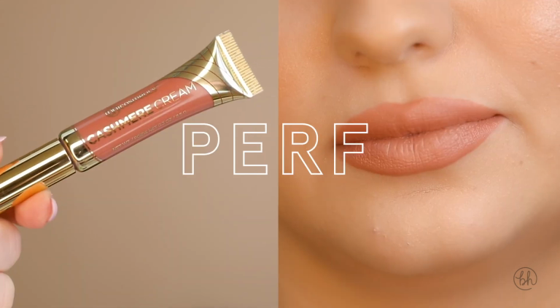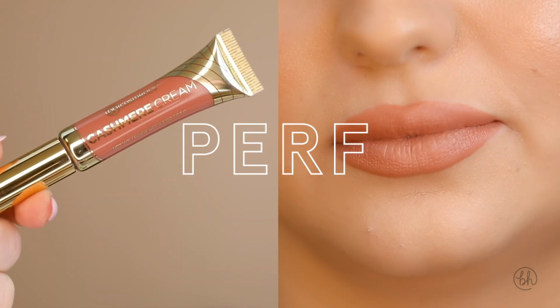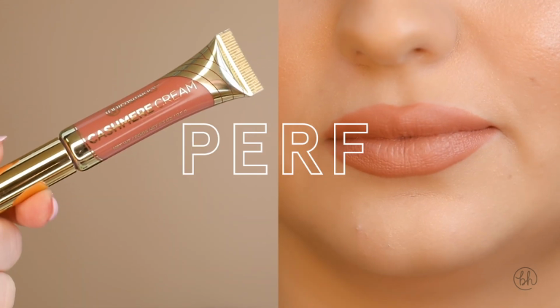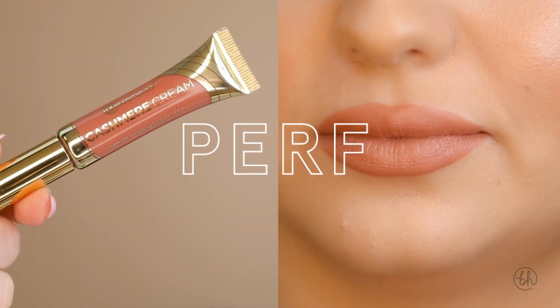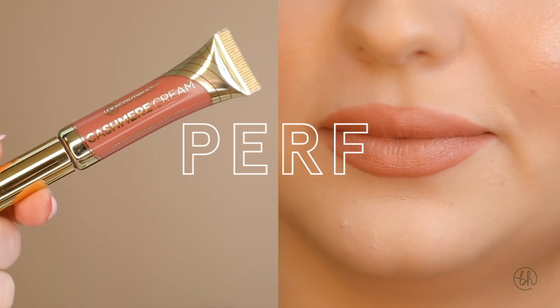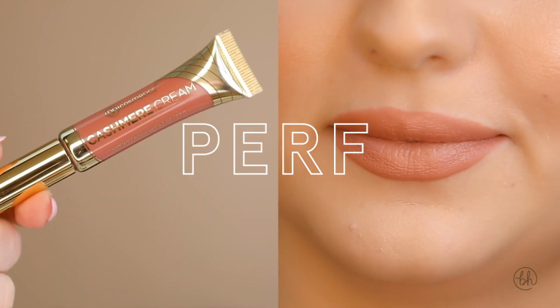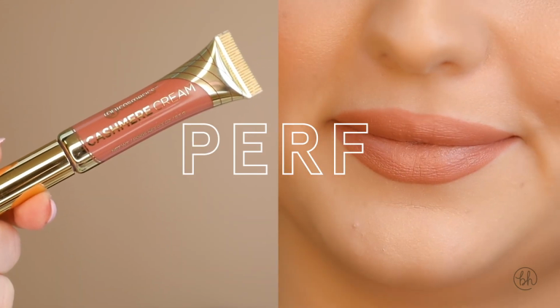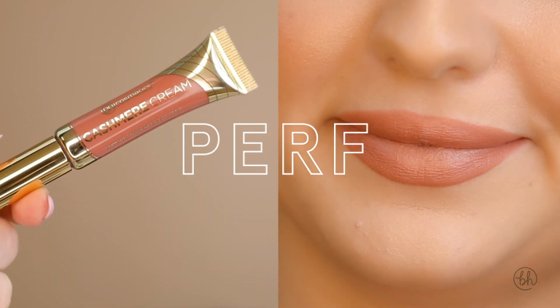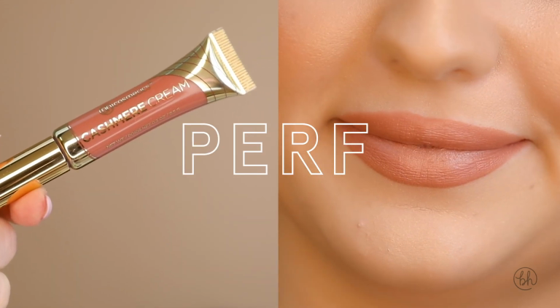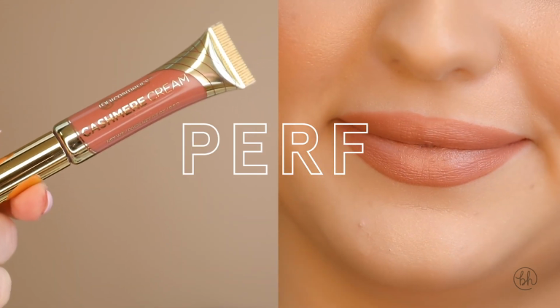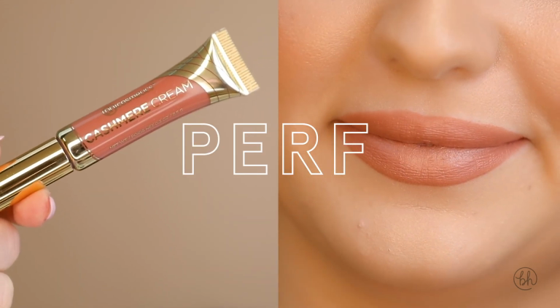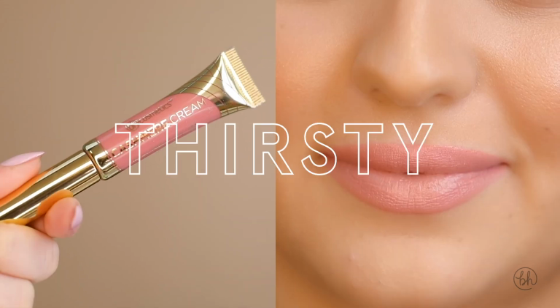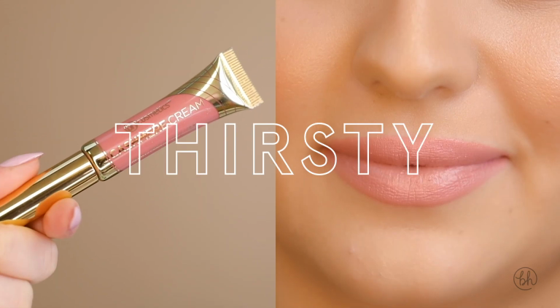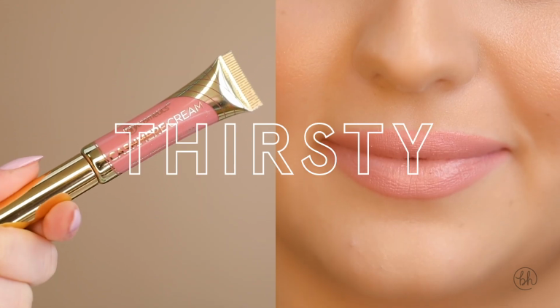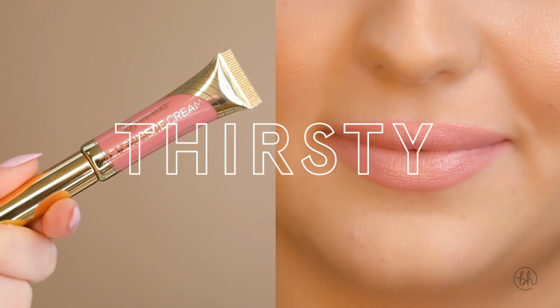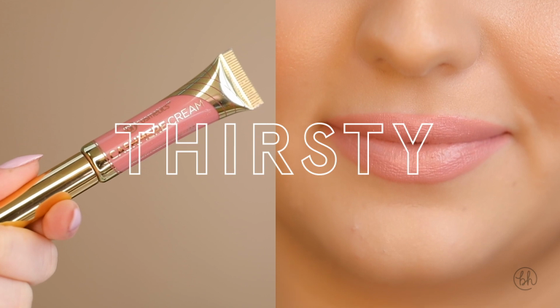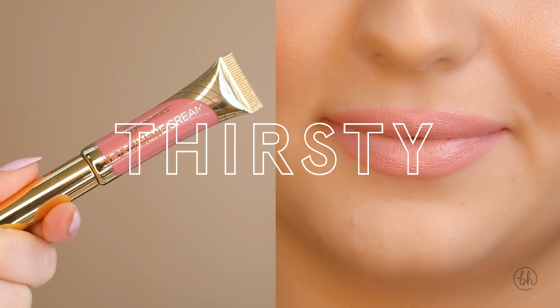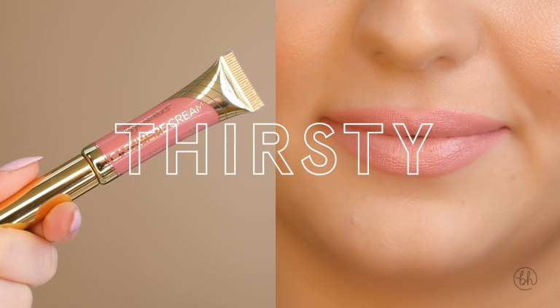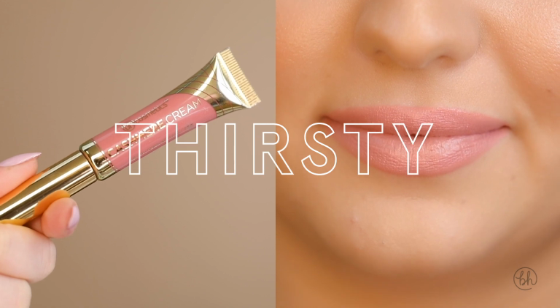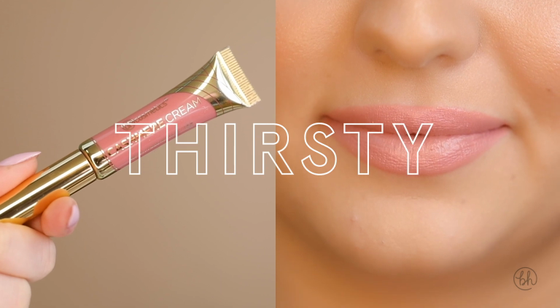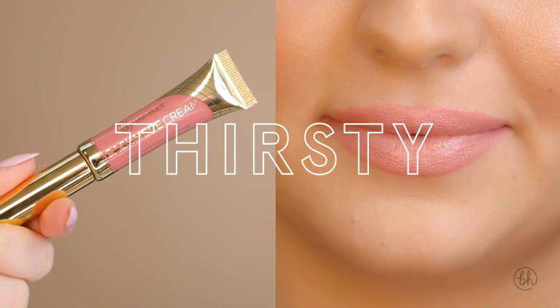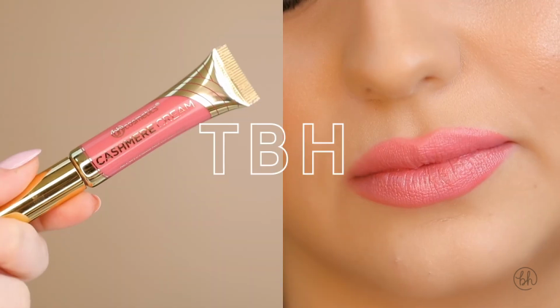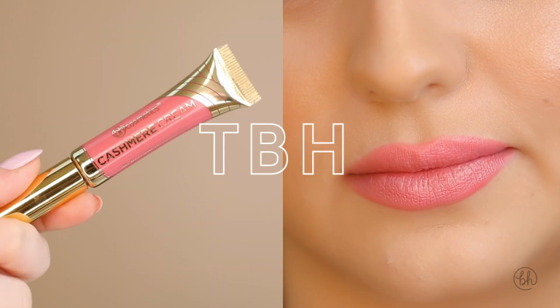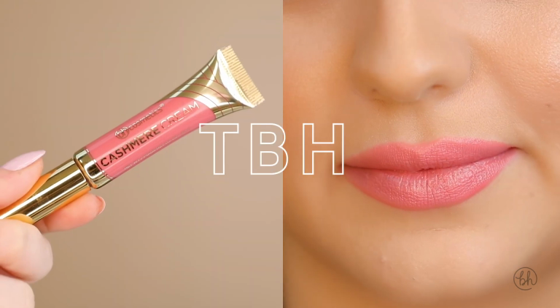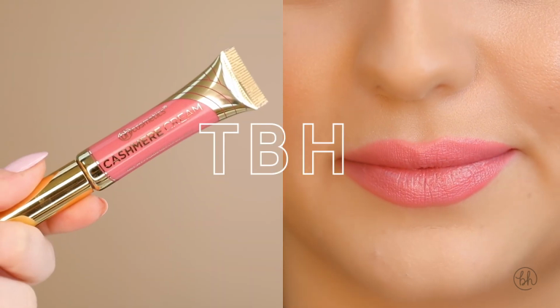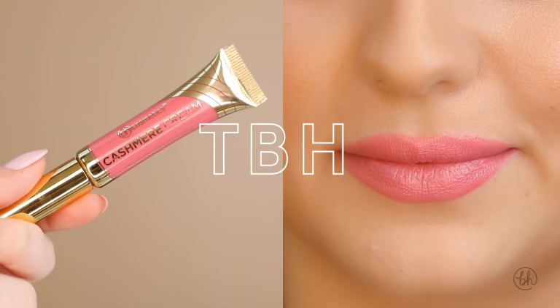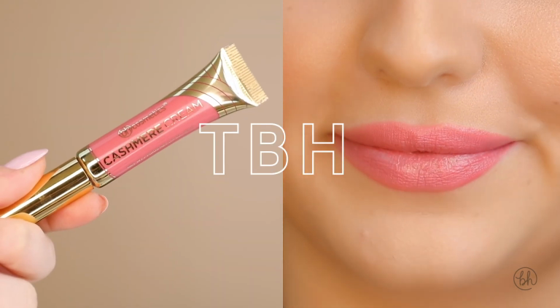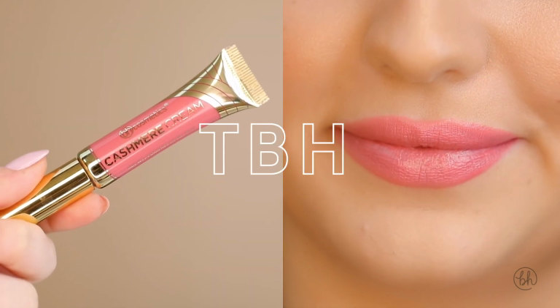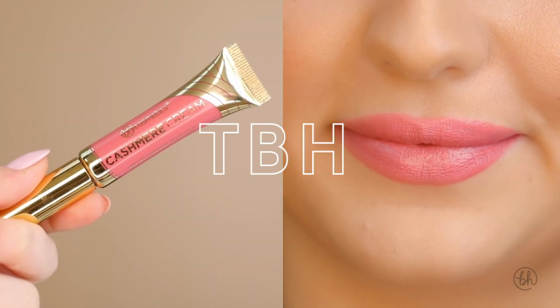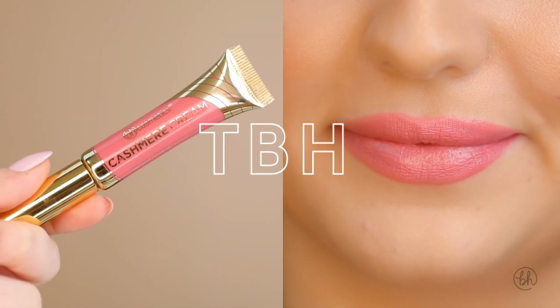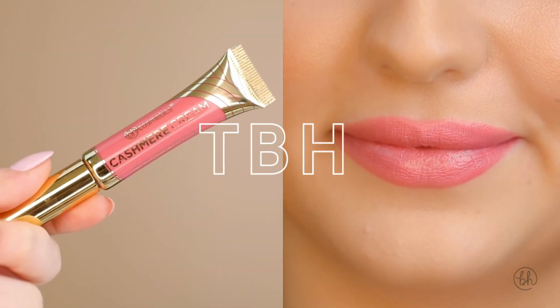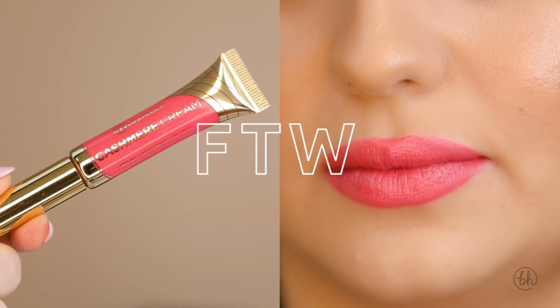For this collection we have 14 different shades with a bunch of different undertones so you can always find your perfect match.